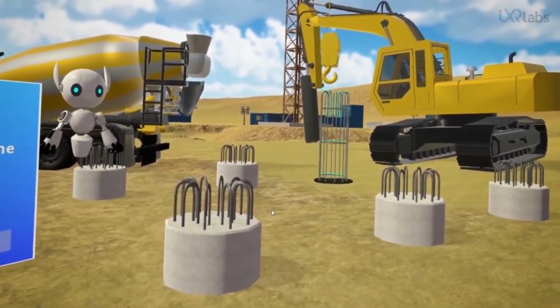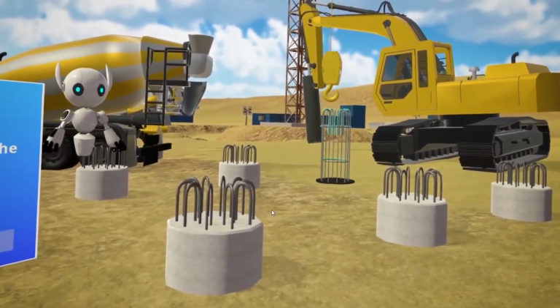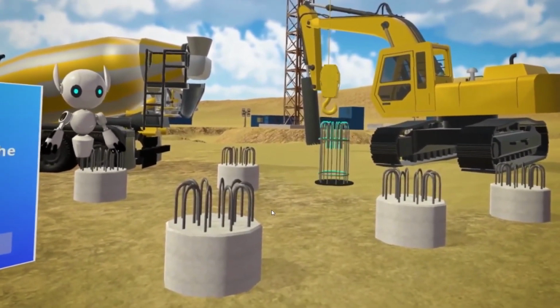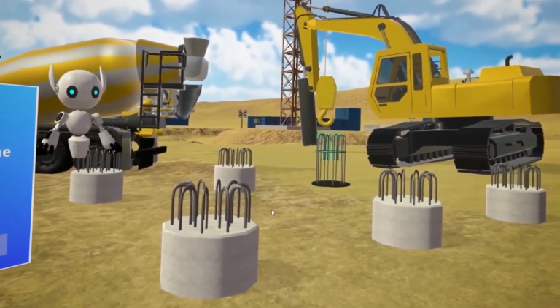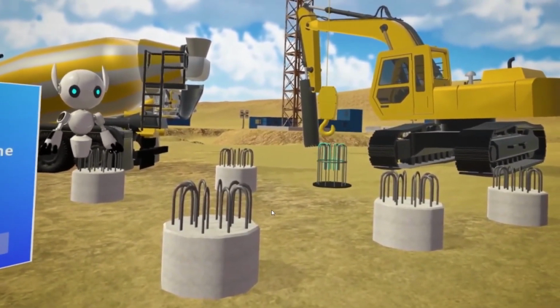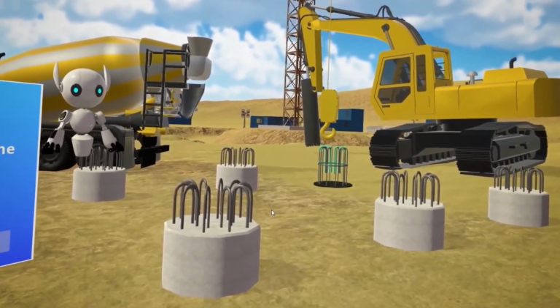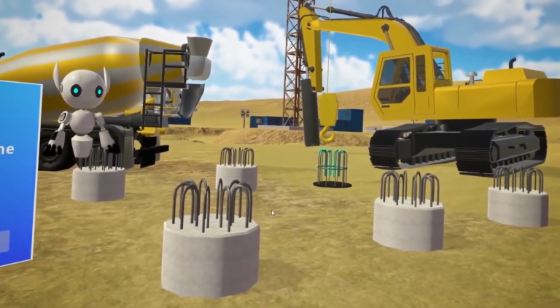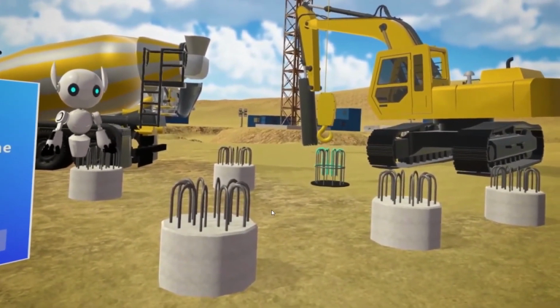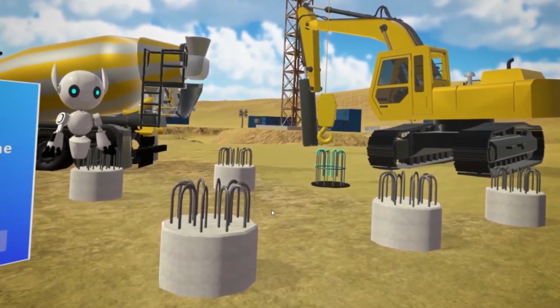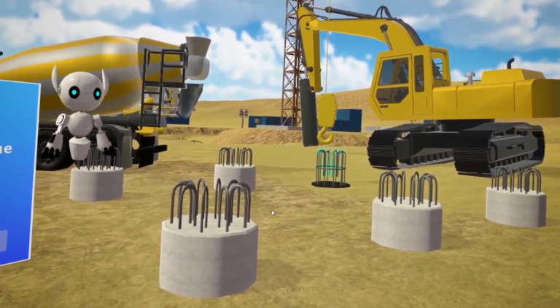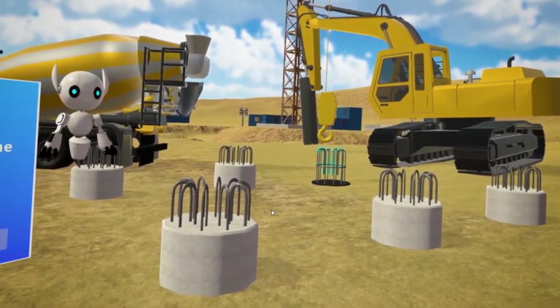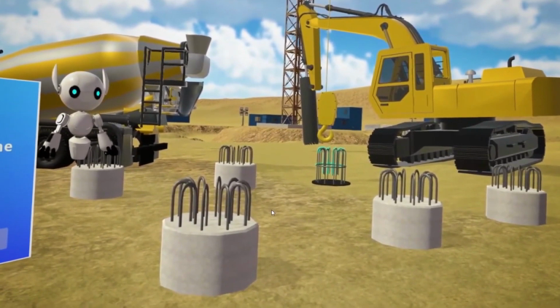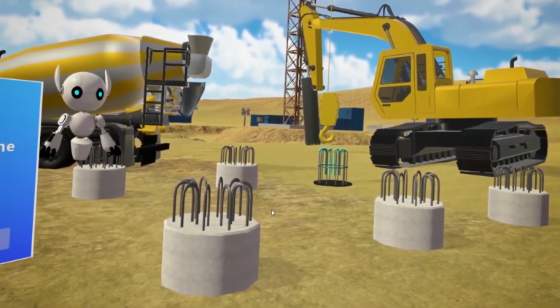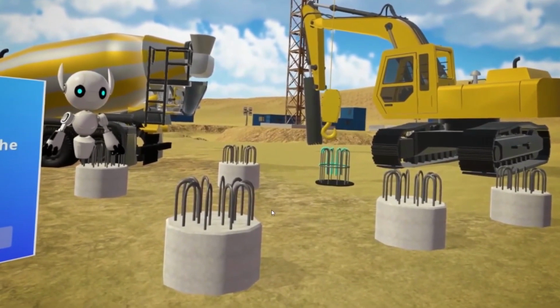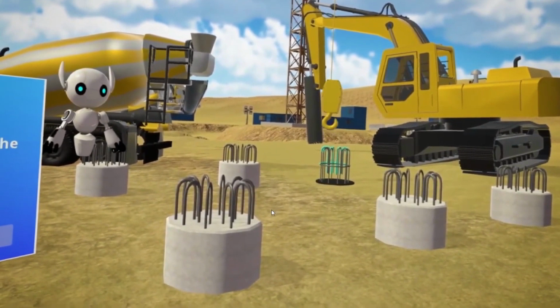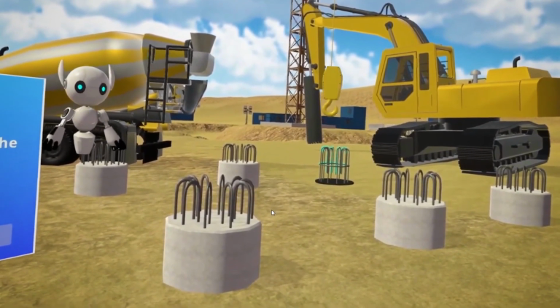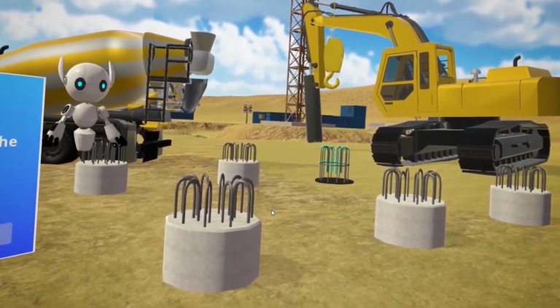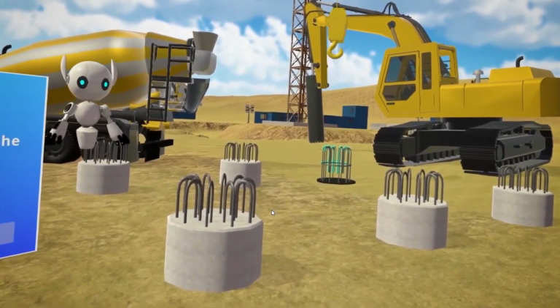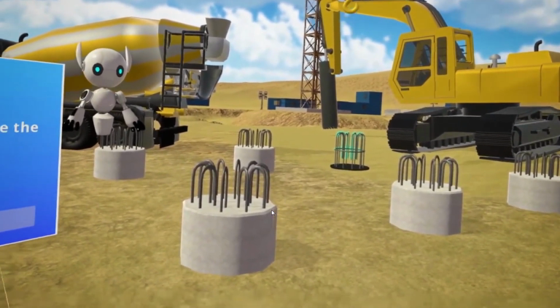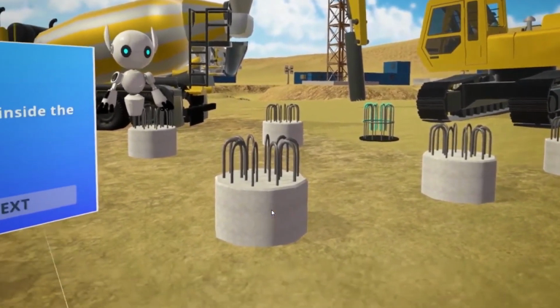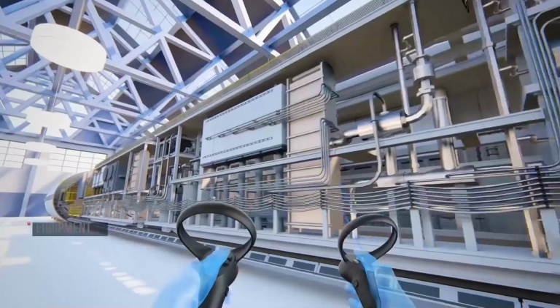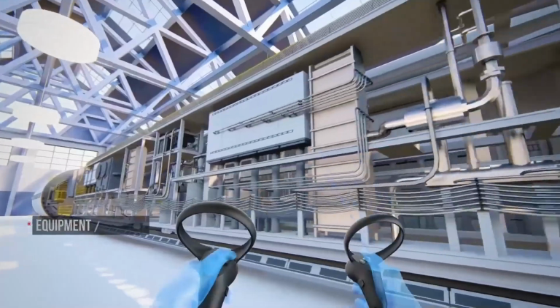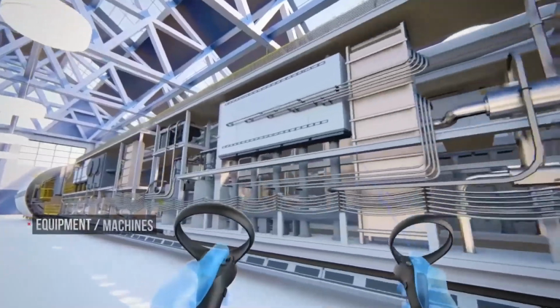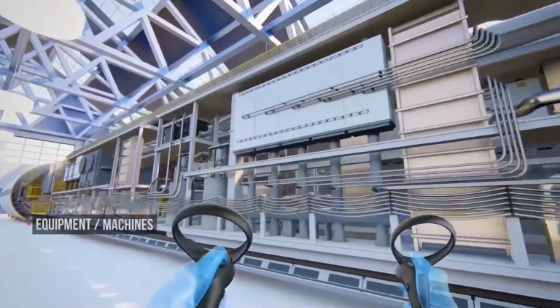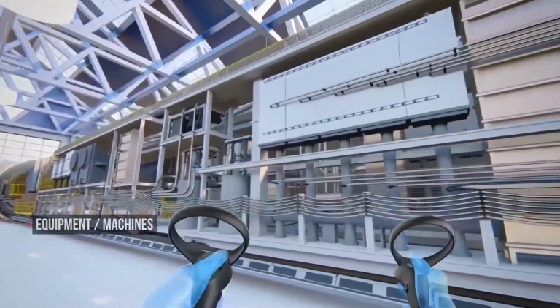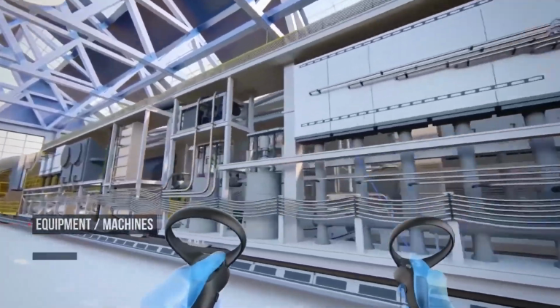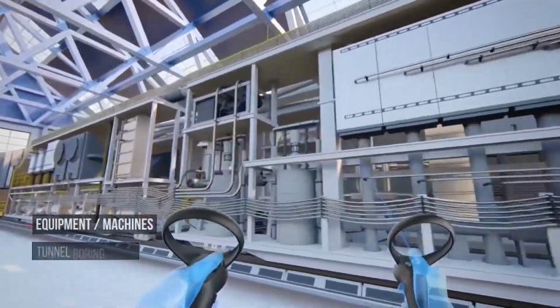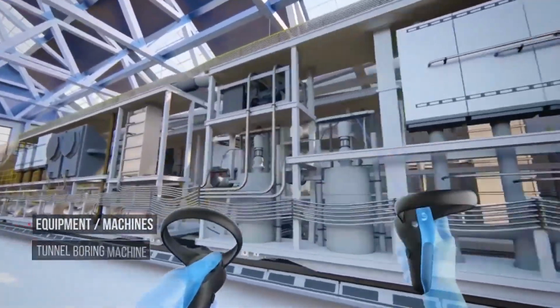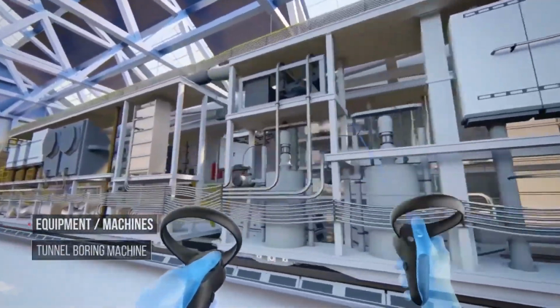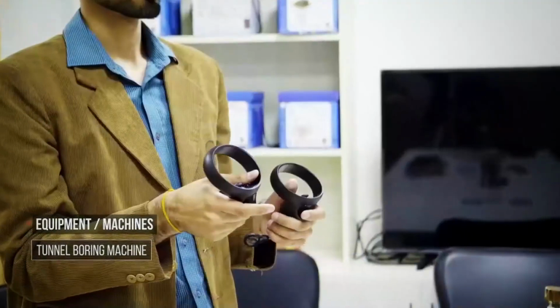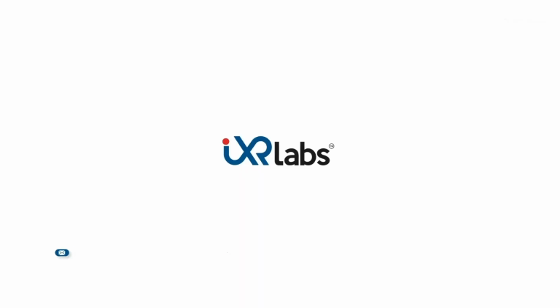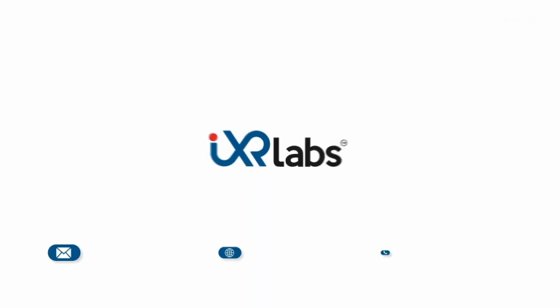So, what are you waiting for? Take your teaching to a whole new level with IXR Labs.